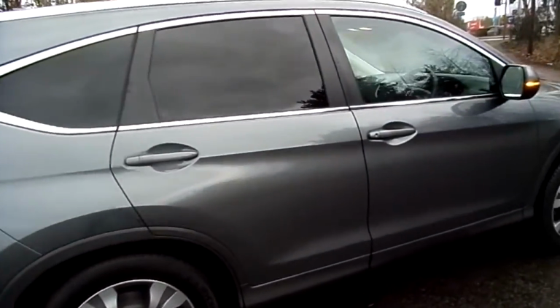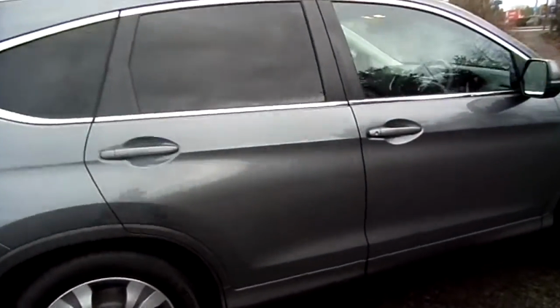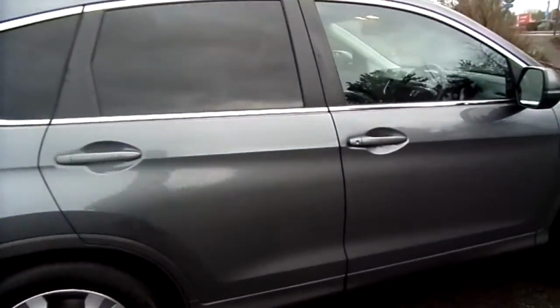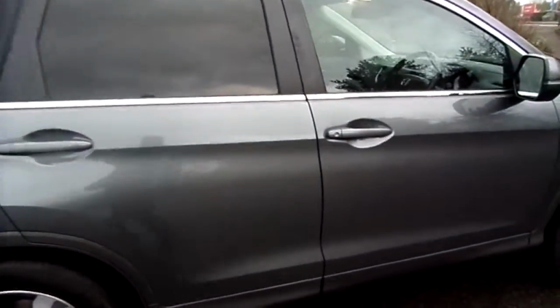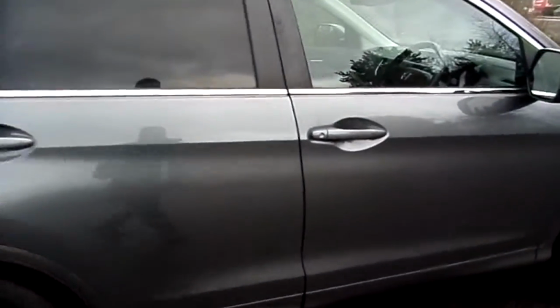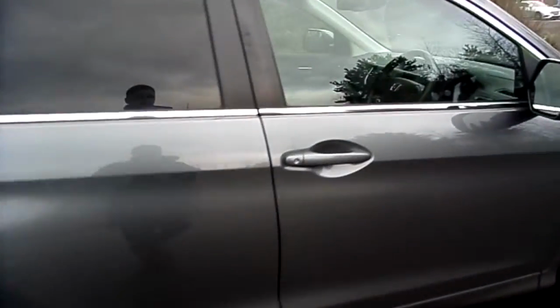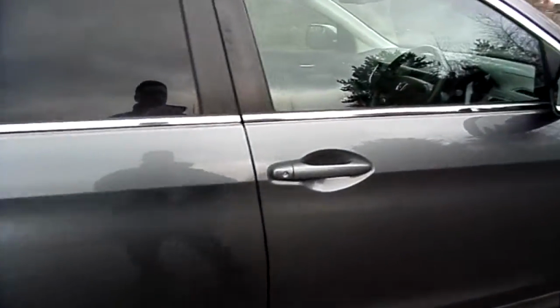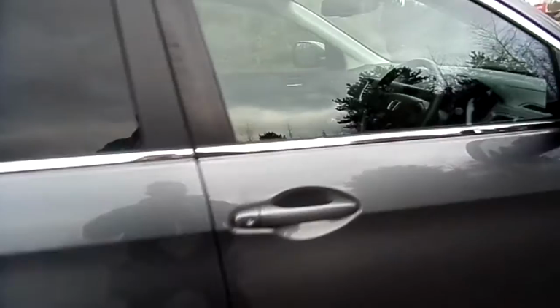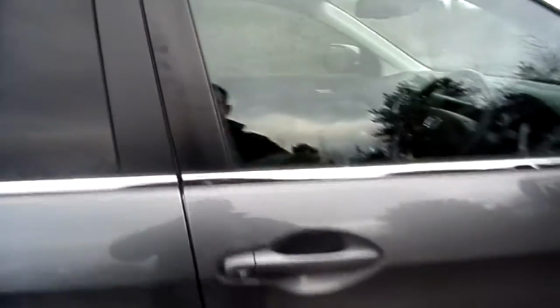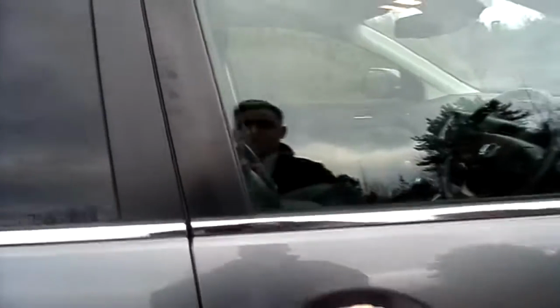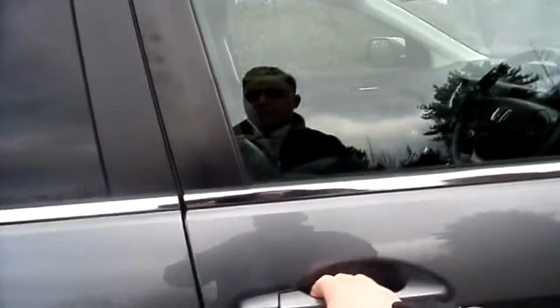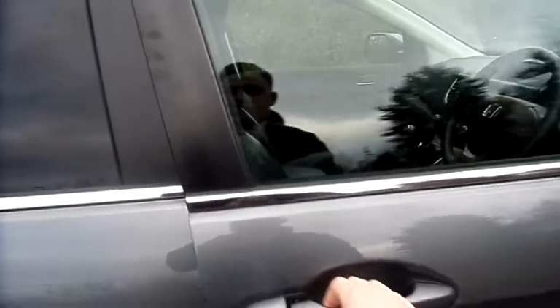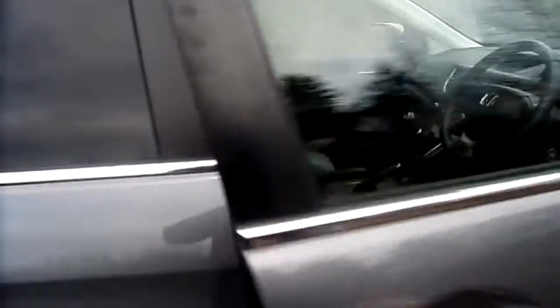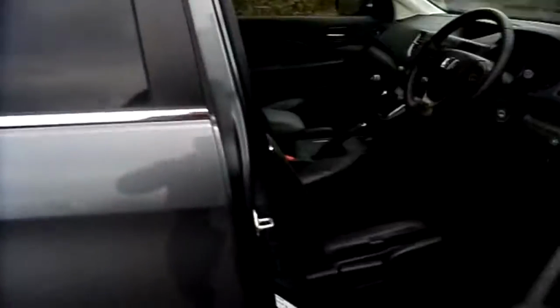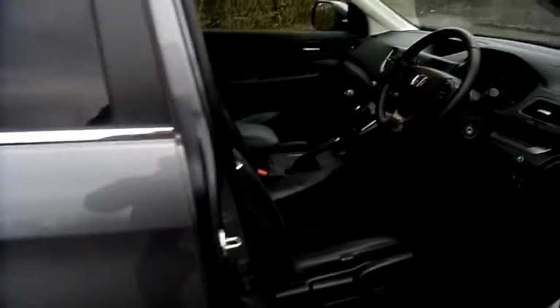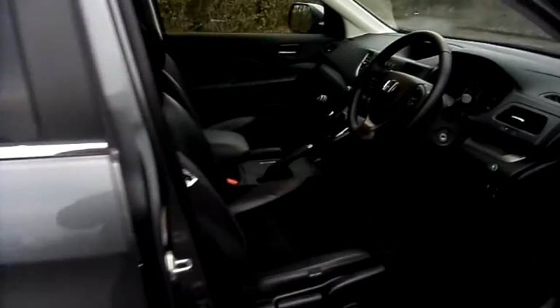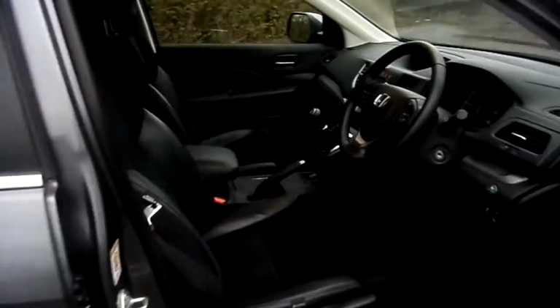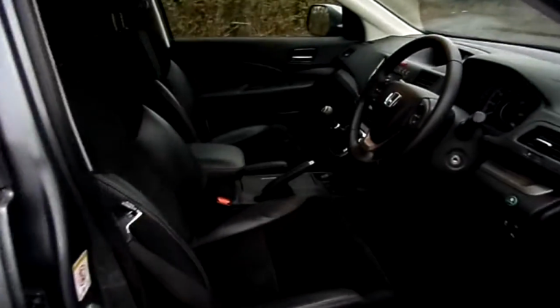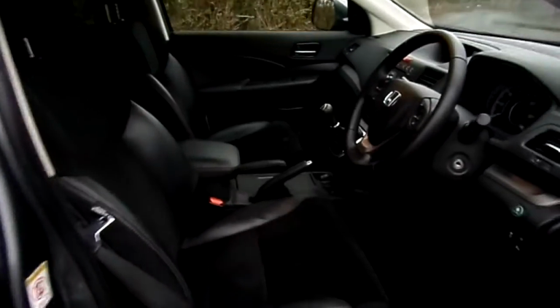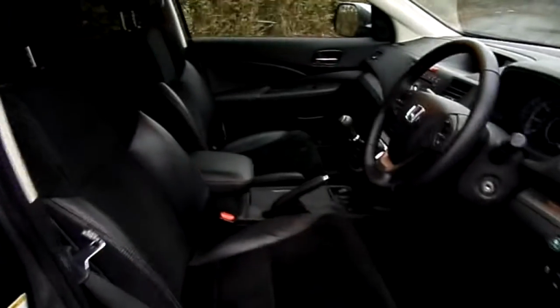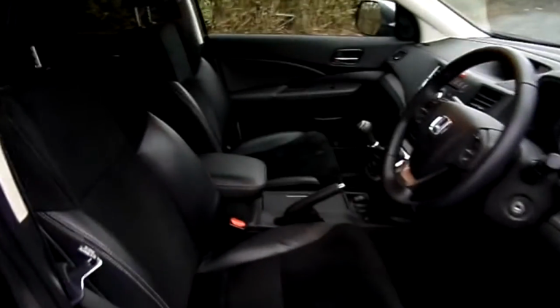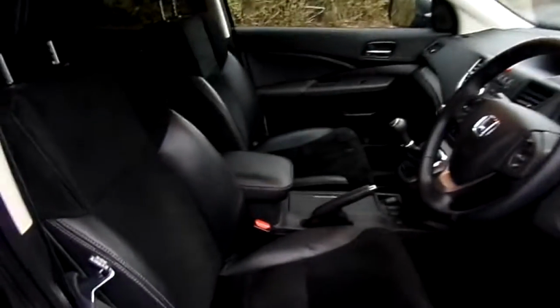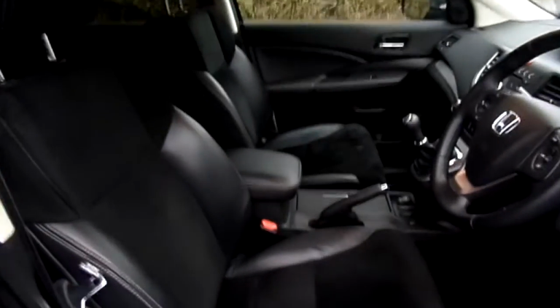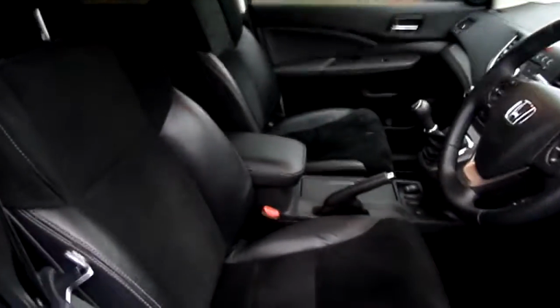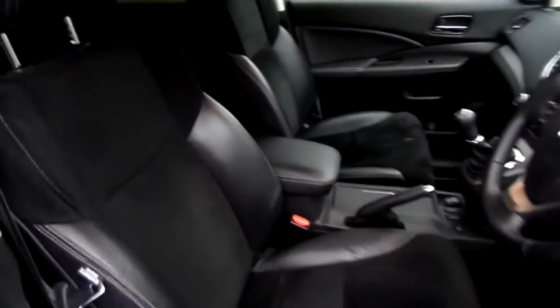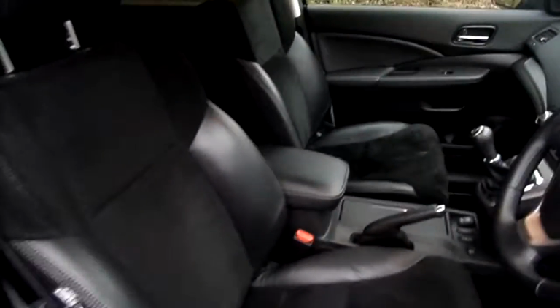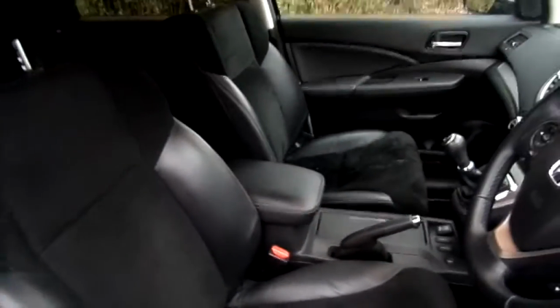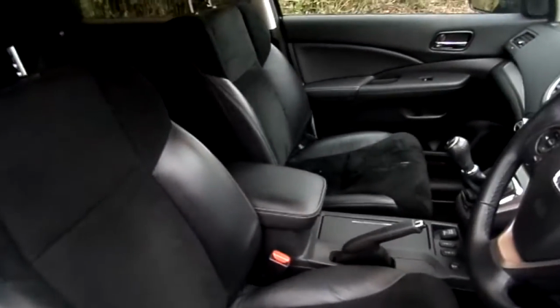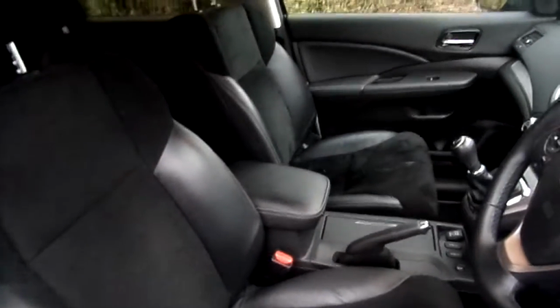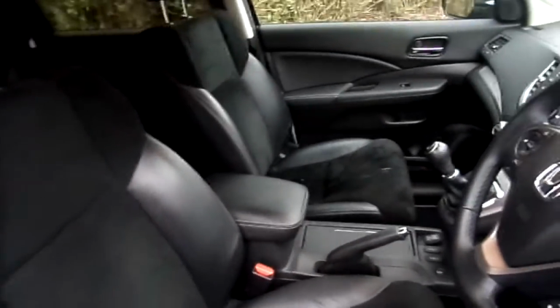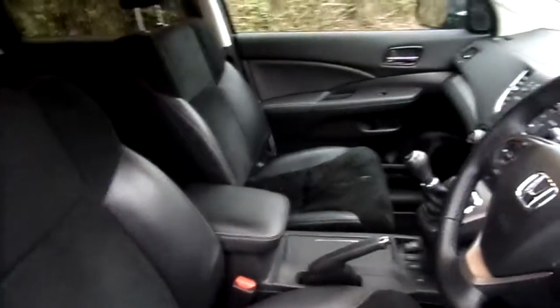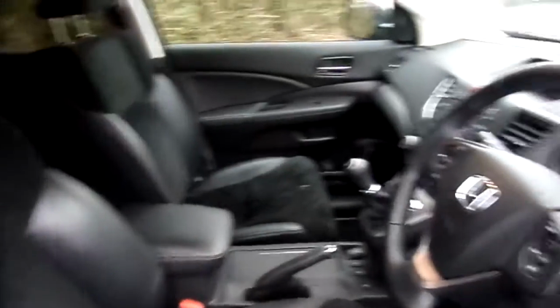As well as this, you'll see inside the vehicle the upholstery is half leather, half Alcantara with front heated seats as well.